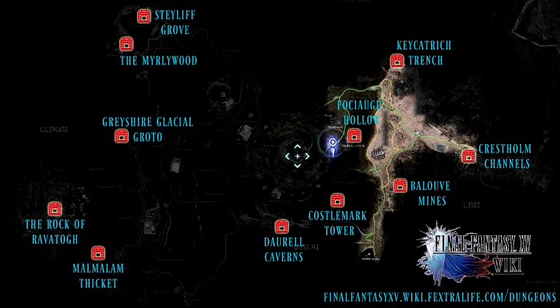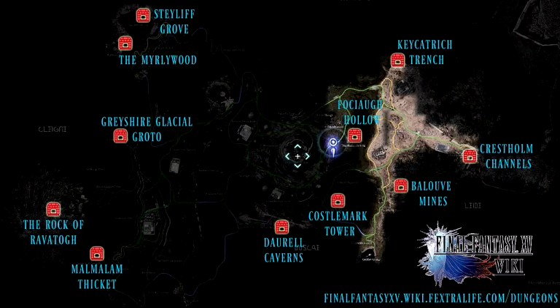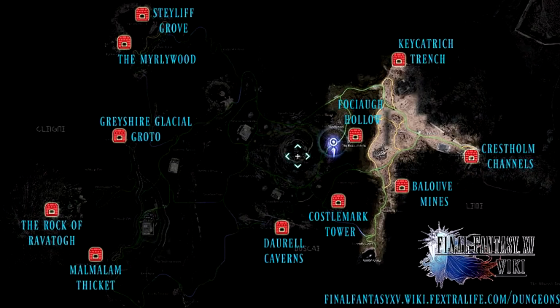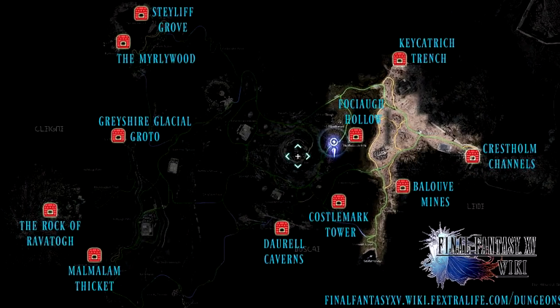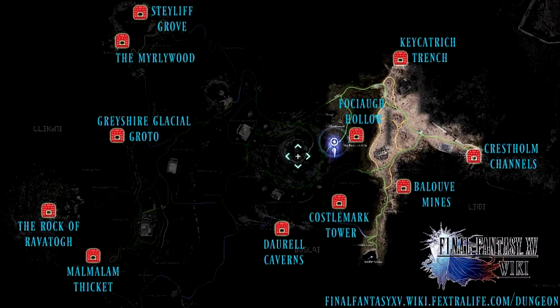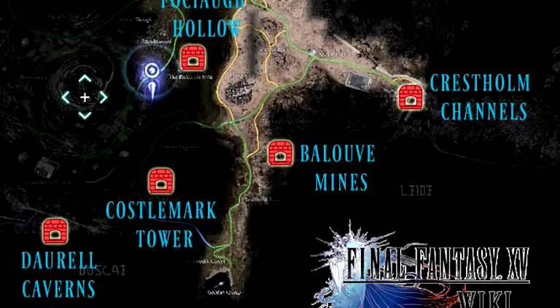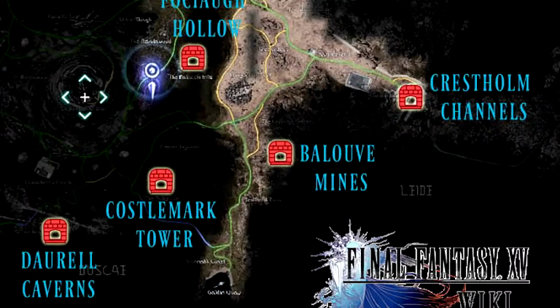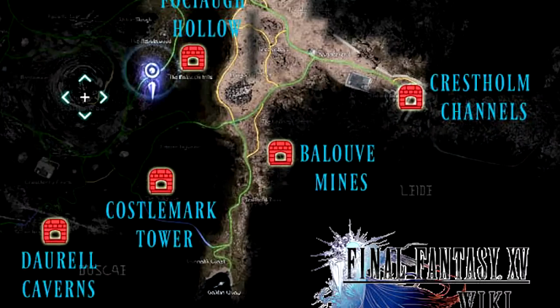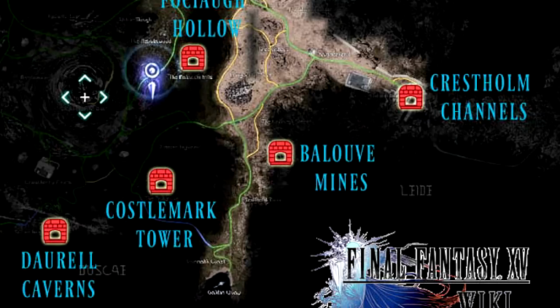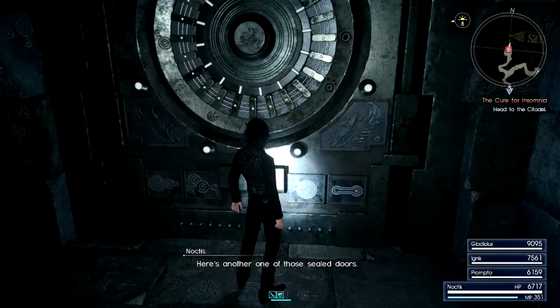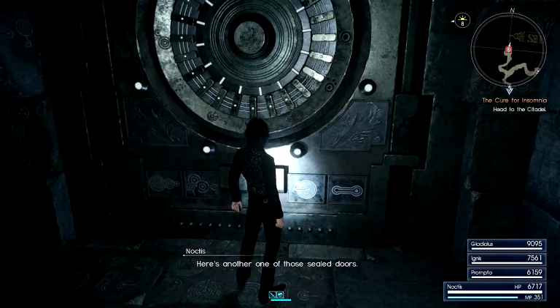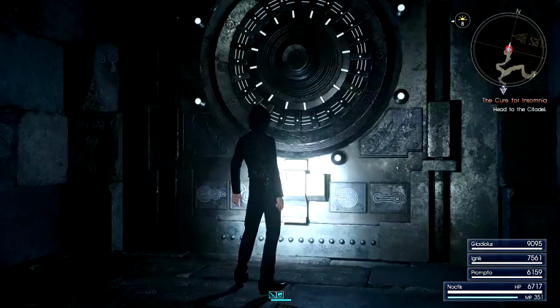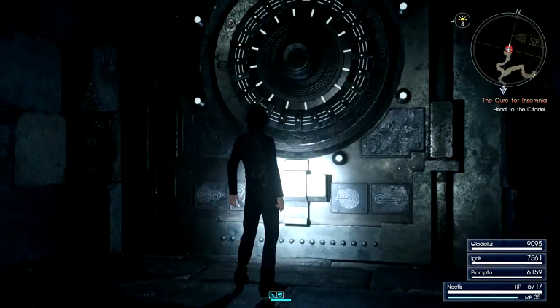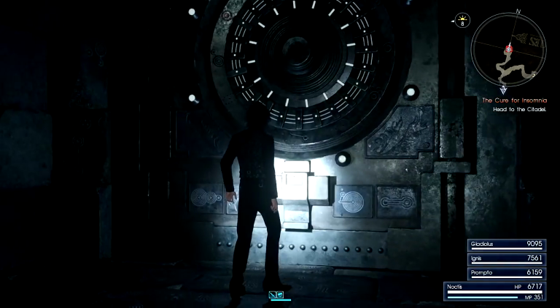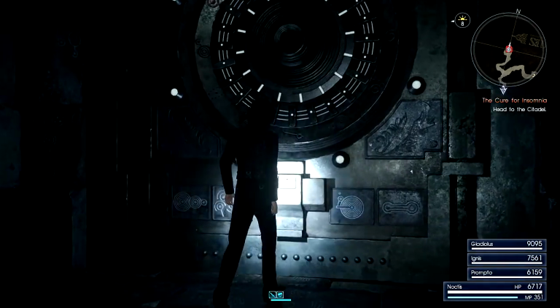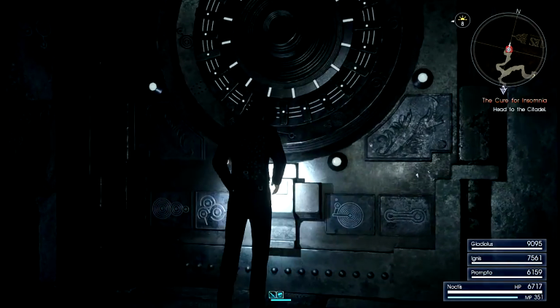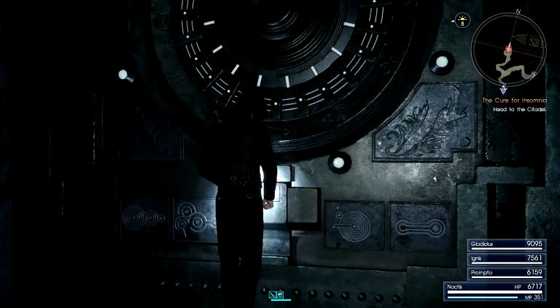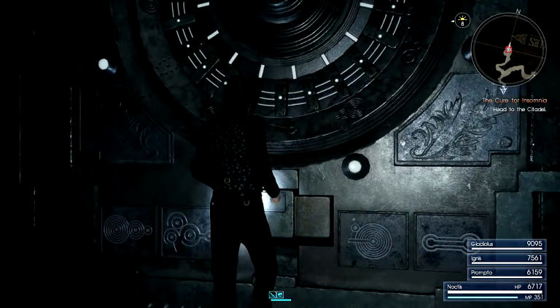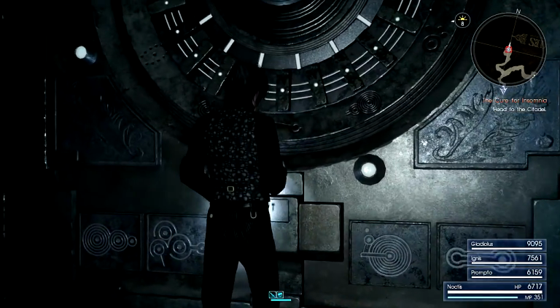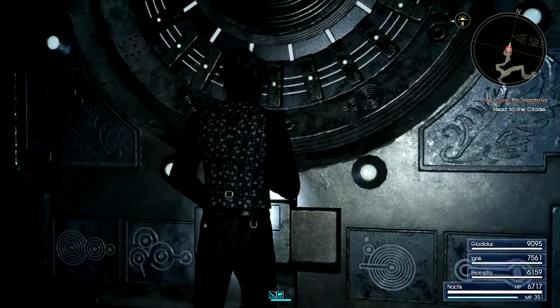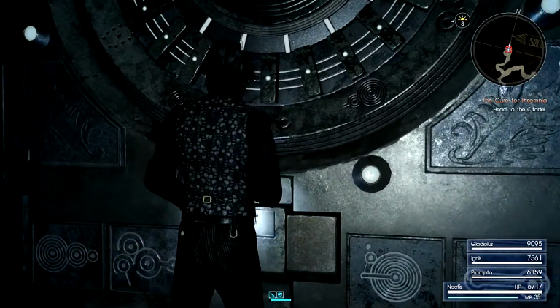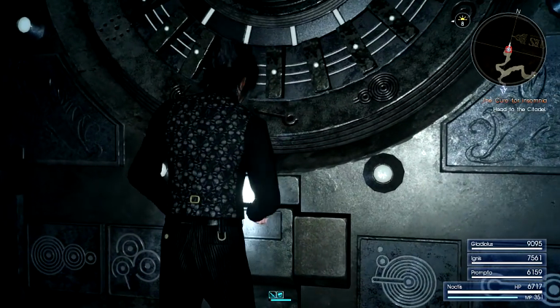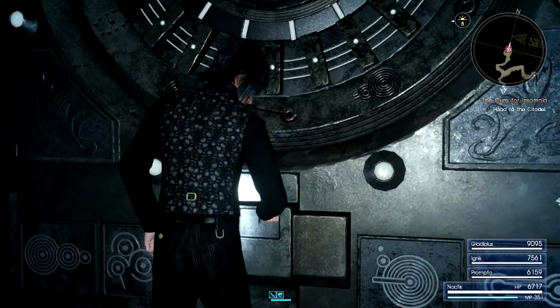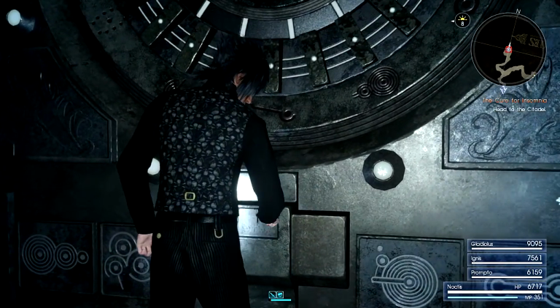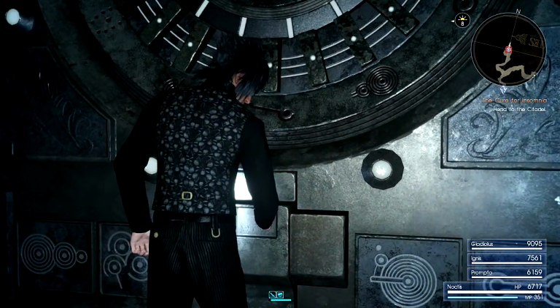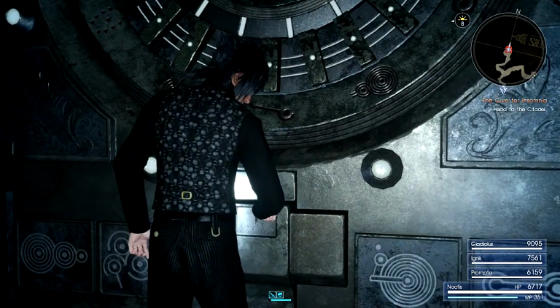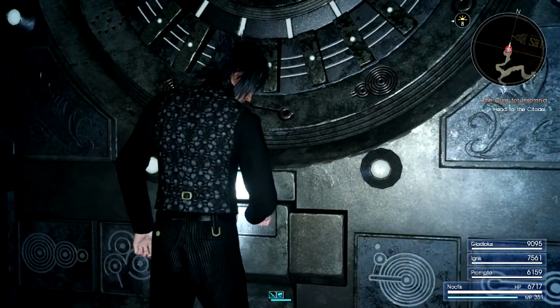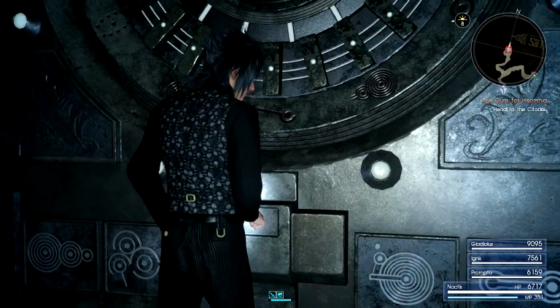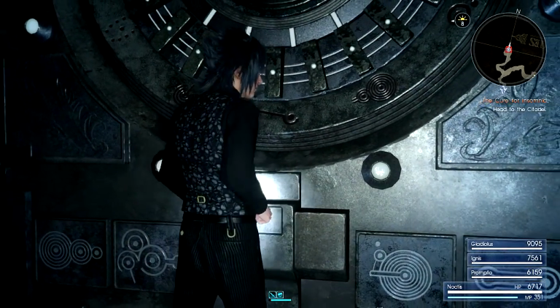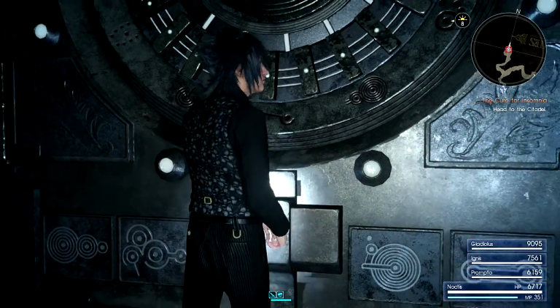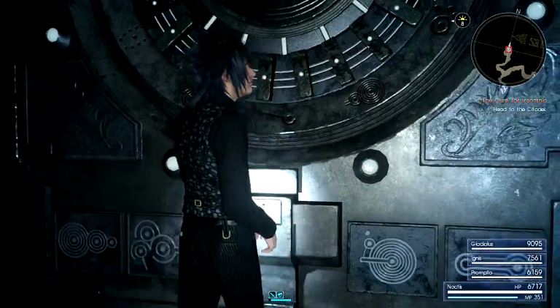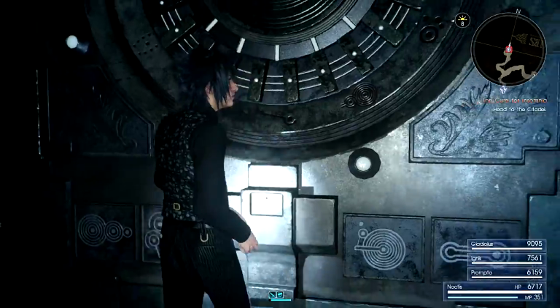Once you have the key, head to Ballou of Mines and enter the end game dungeon. The gun Death Penalty is found at the very end of the dungeon, so you can't miss it.